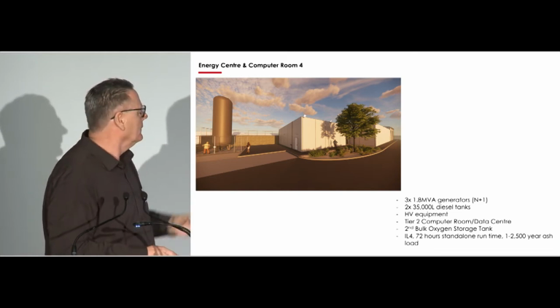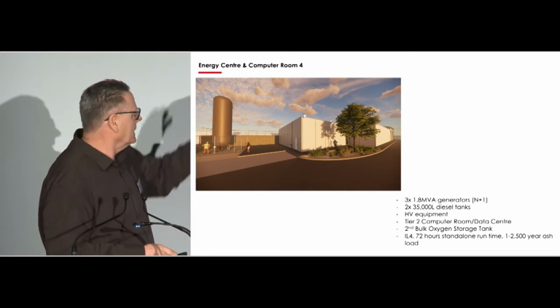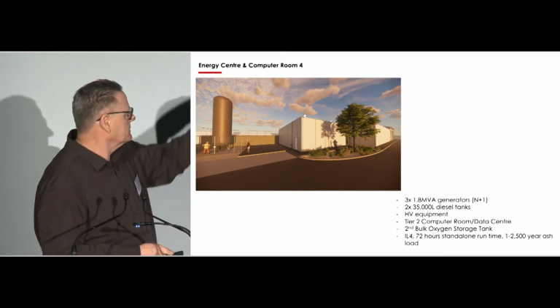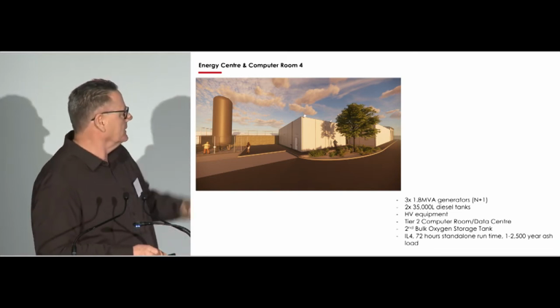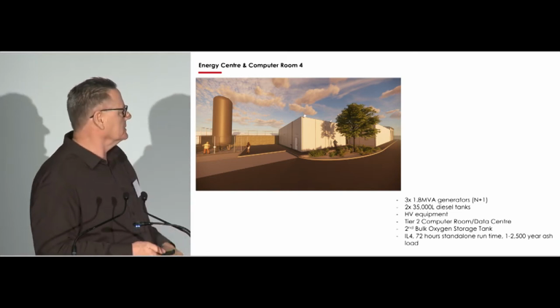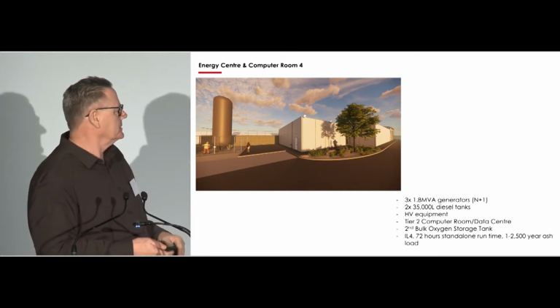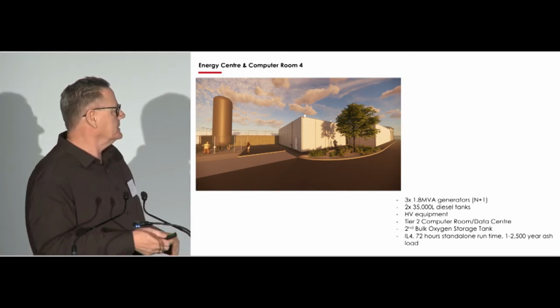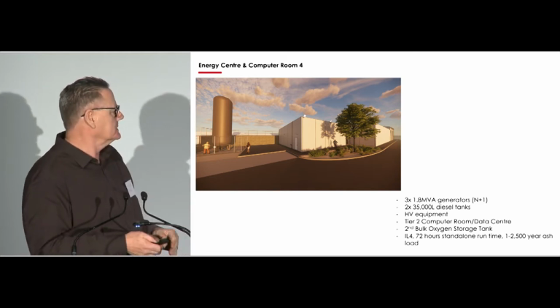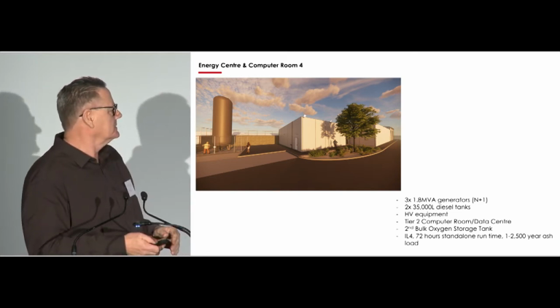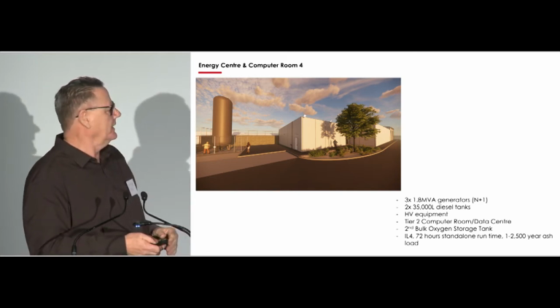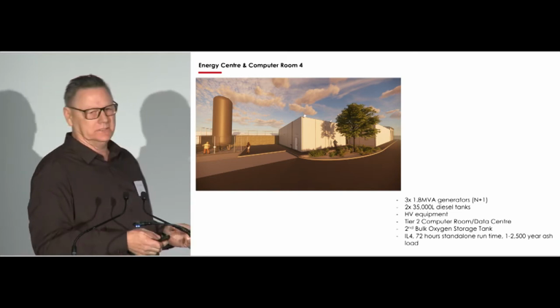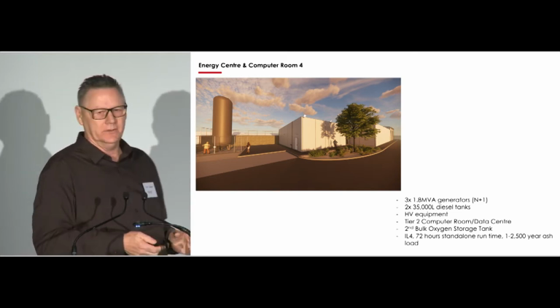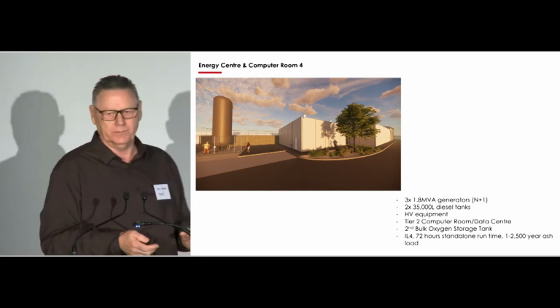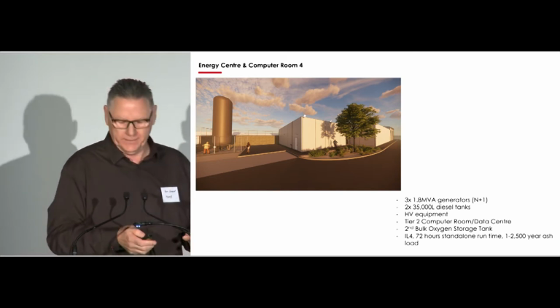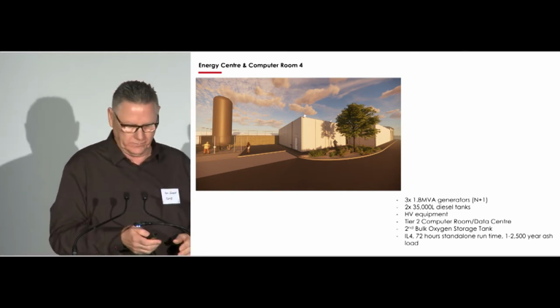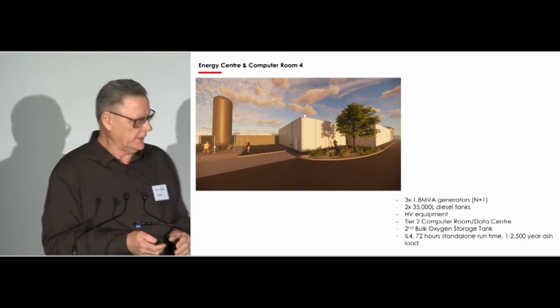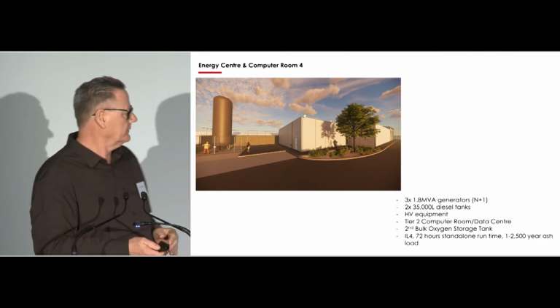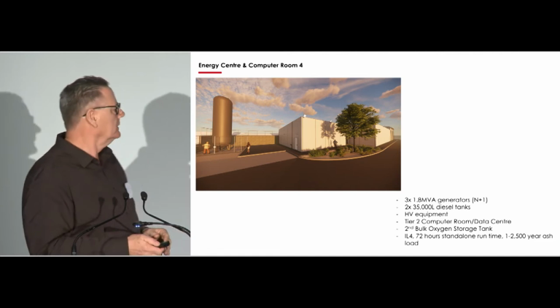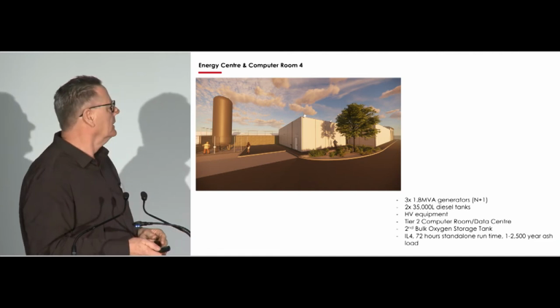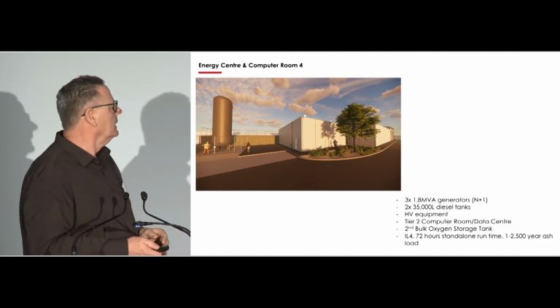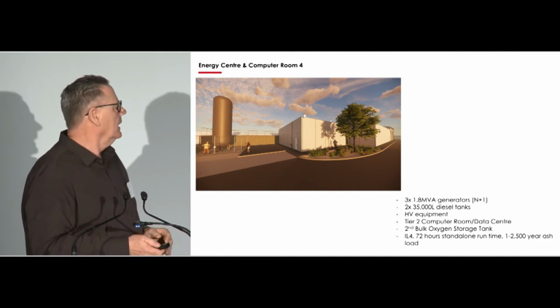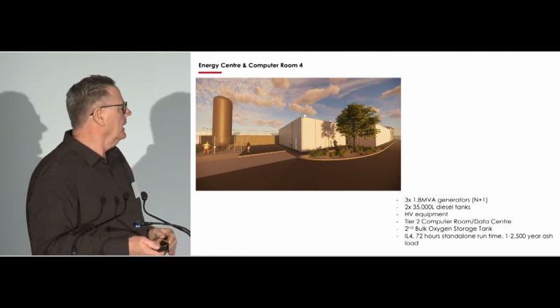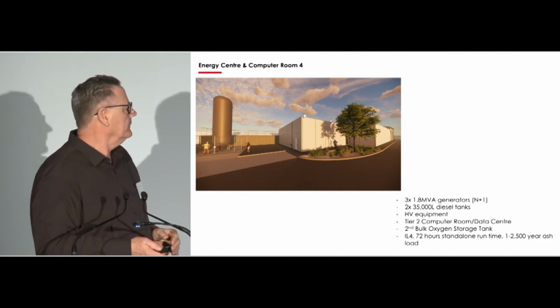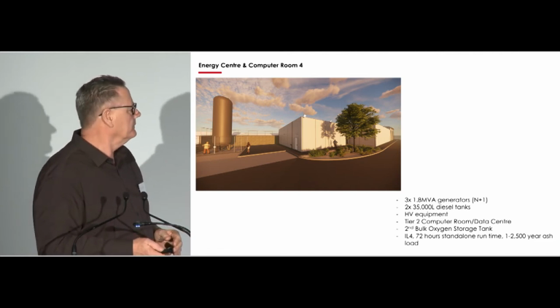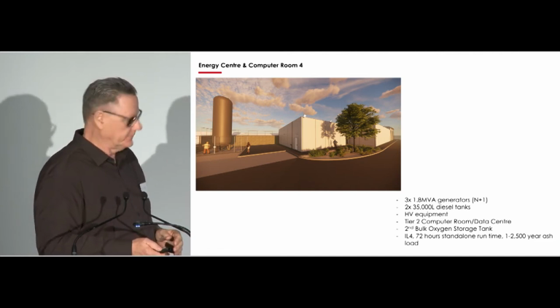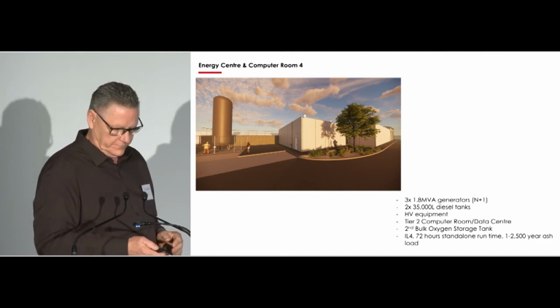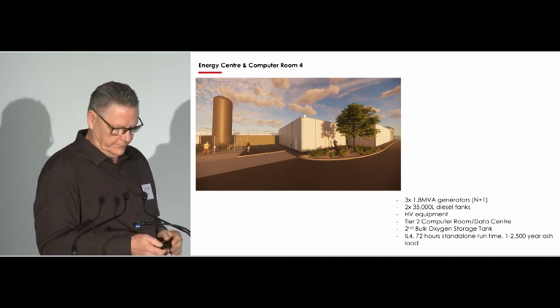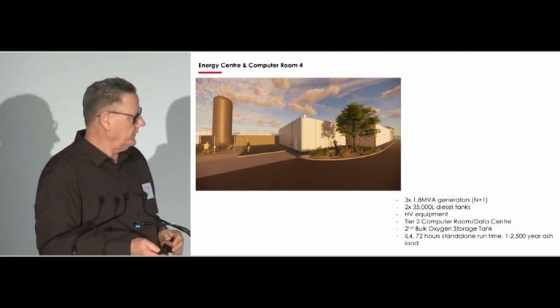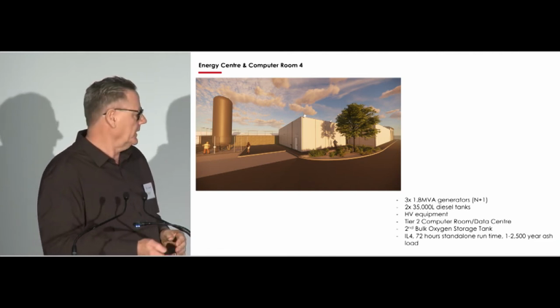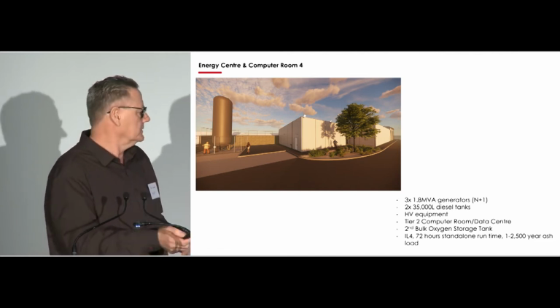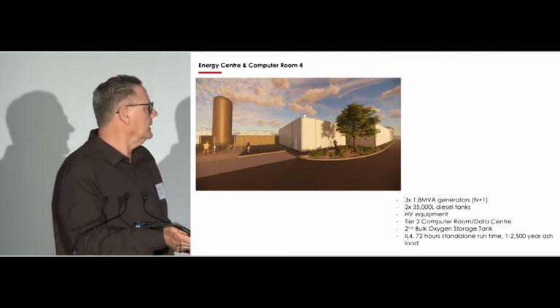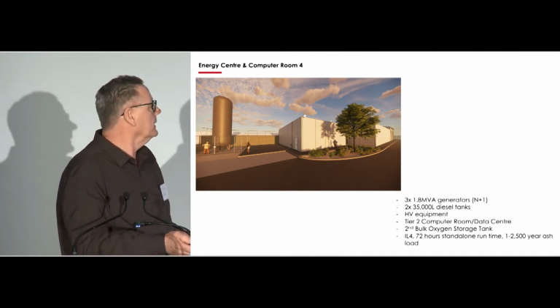That's one of the oxygen tanks — they're actually not brown, they're white. Very functional area.